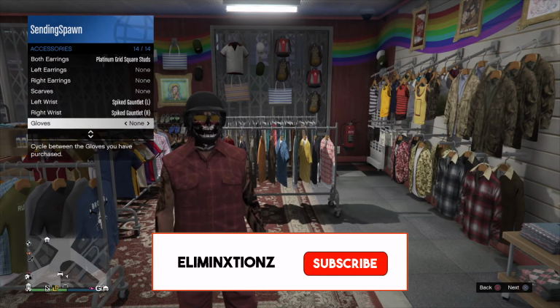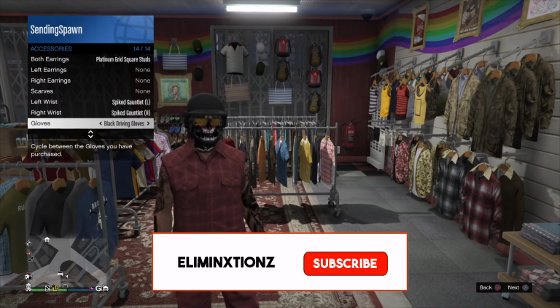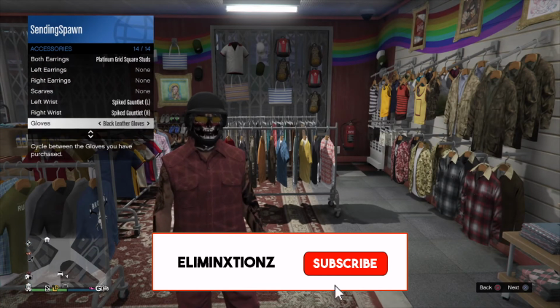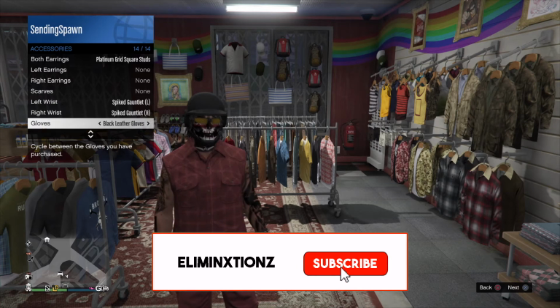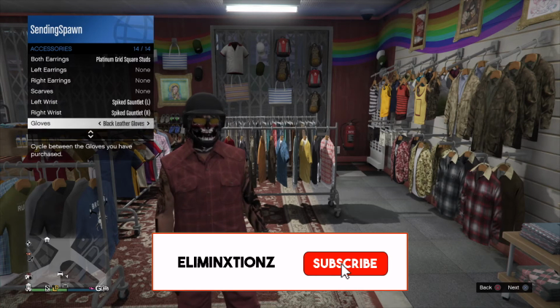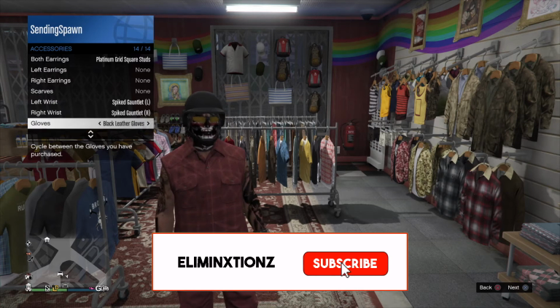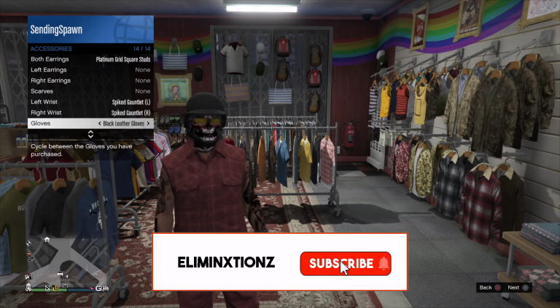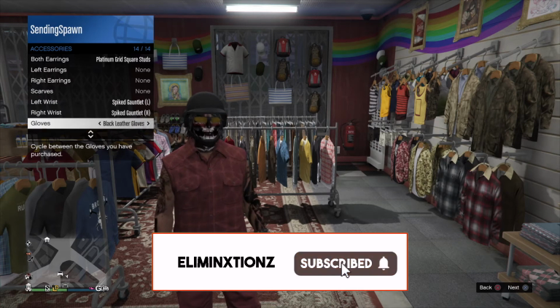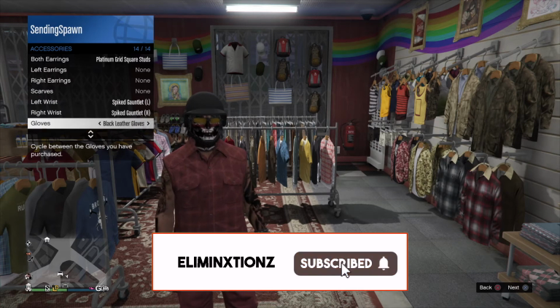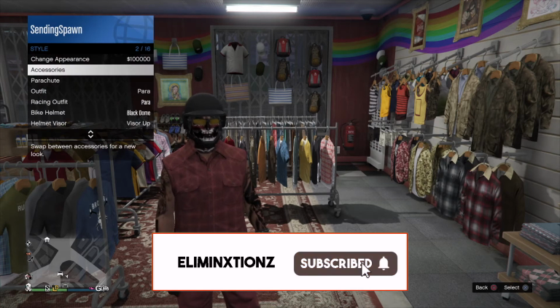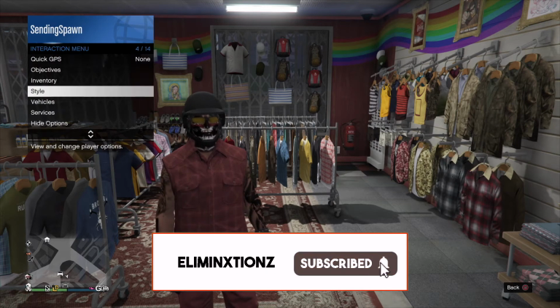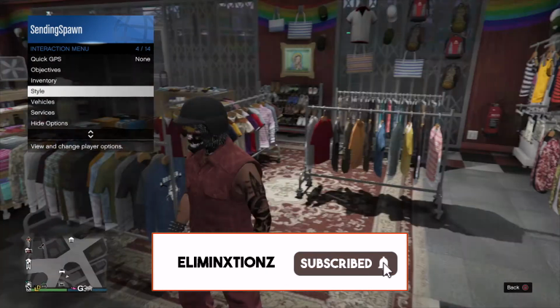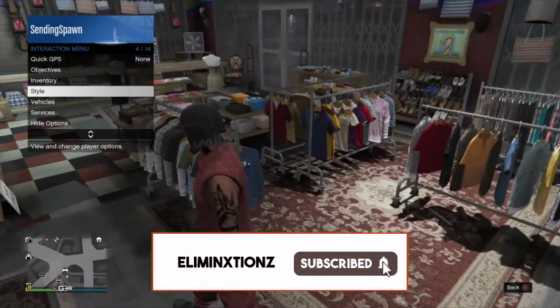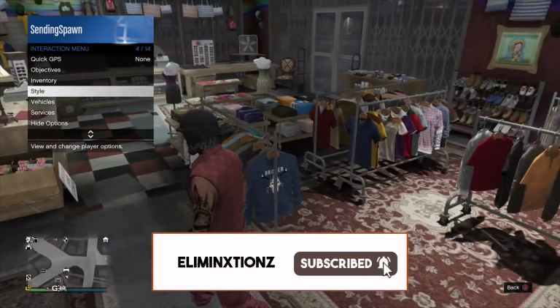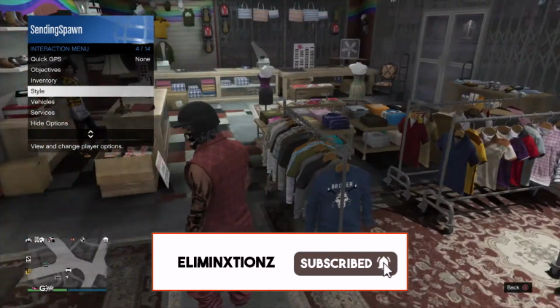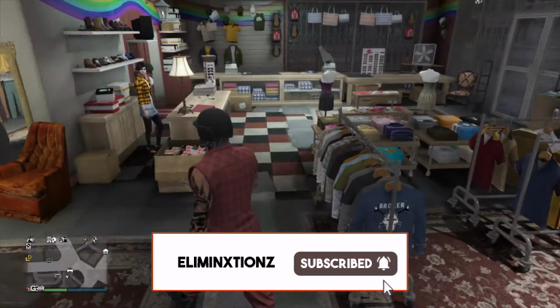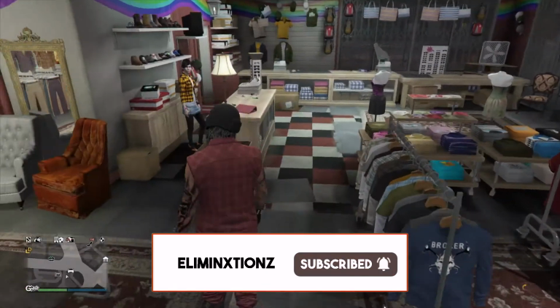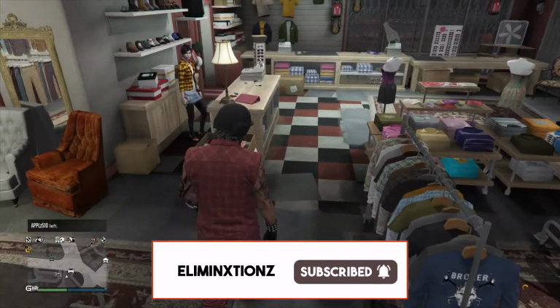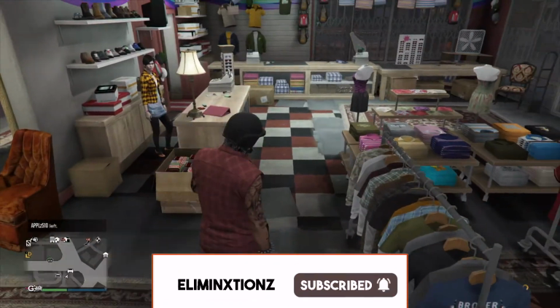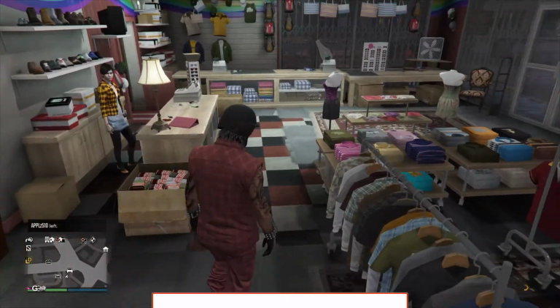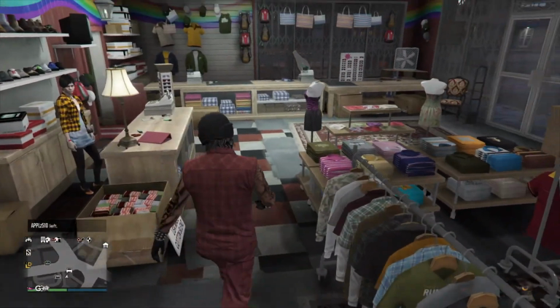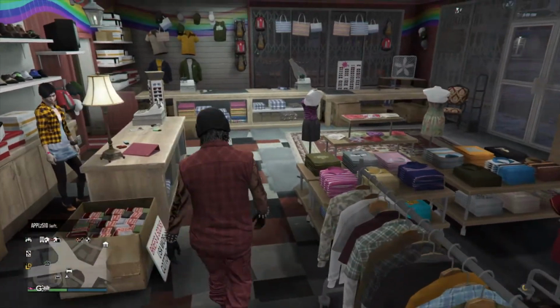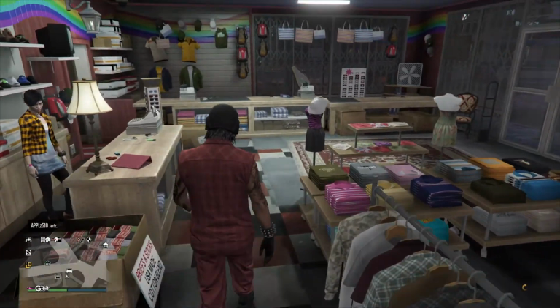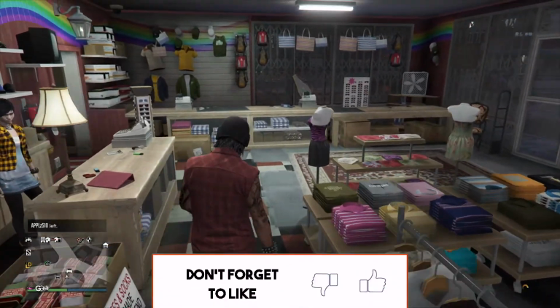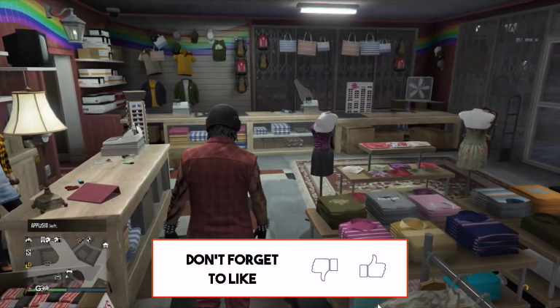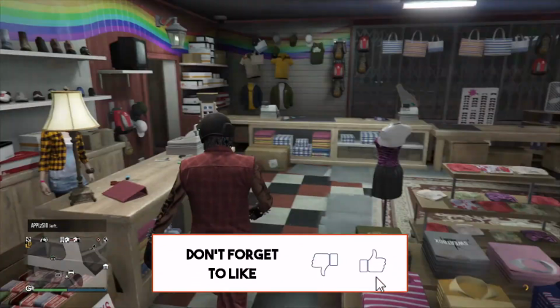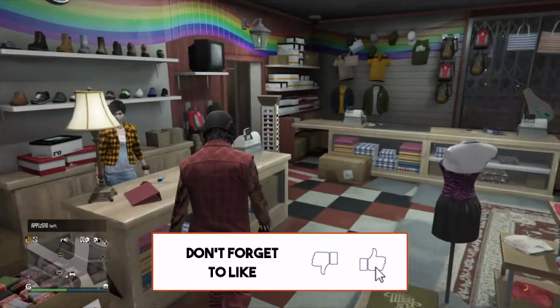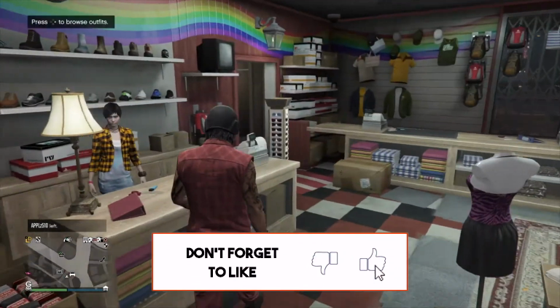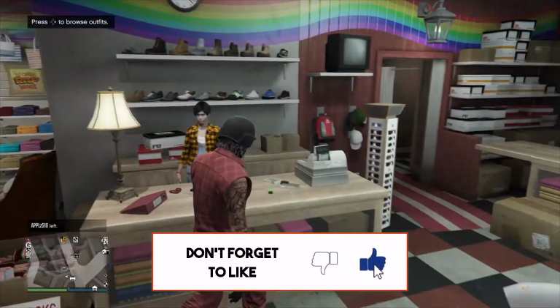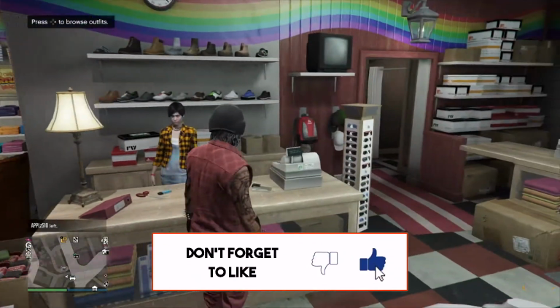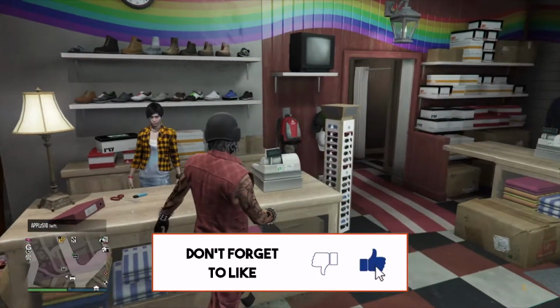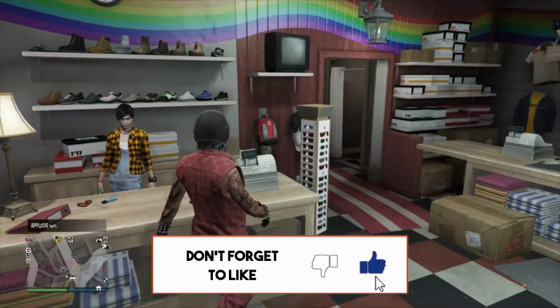From here you can just go ahead and go to any clothing store or apartment to fully customize the outfit. Alright guys, once you are done customizing the outfit just go ahead and save it as a new outfit. And you guys are all done with the glitch.